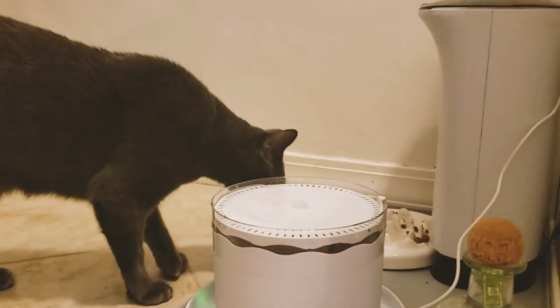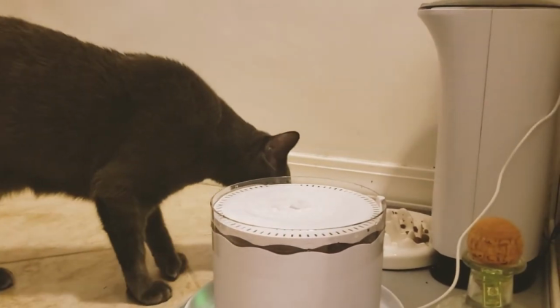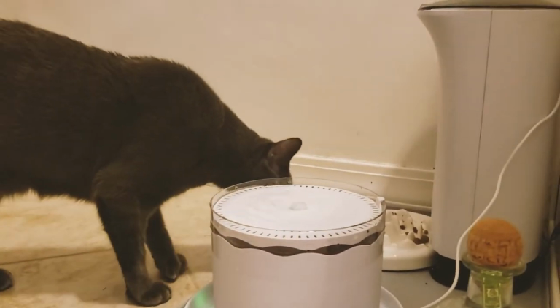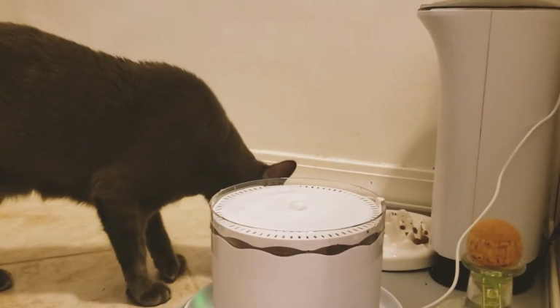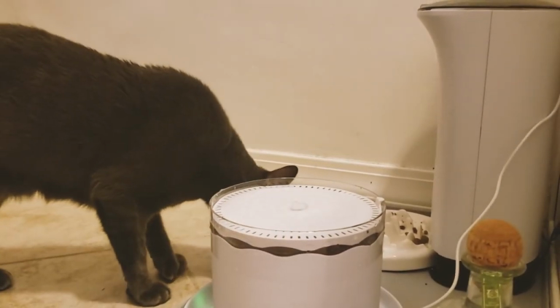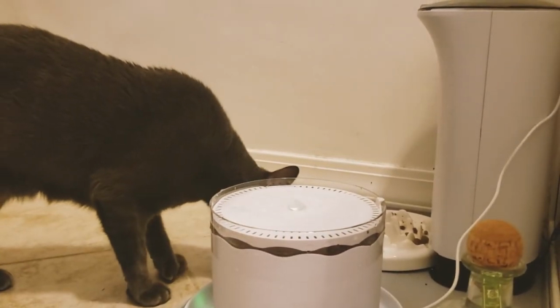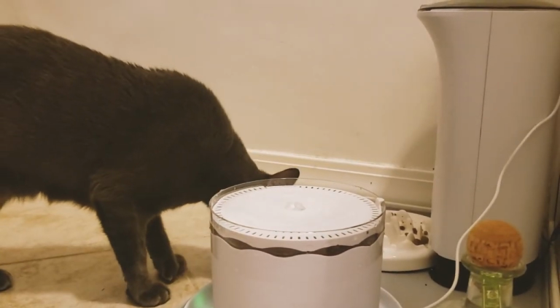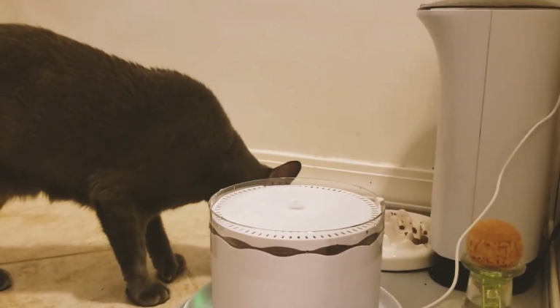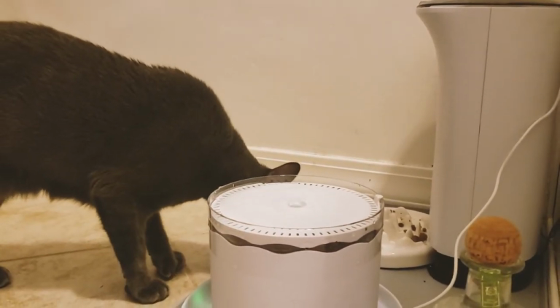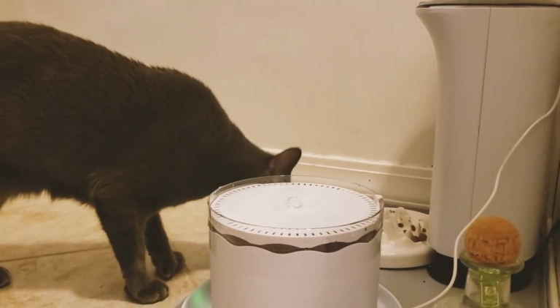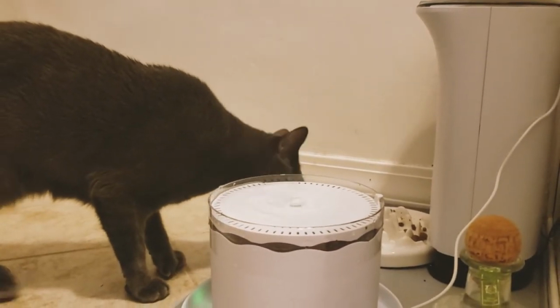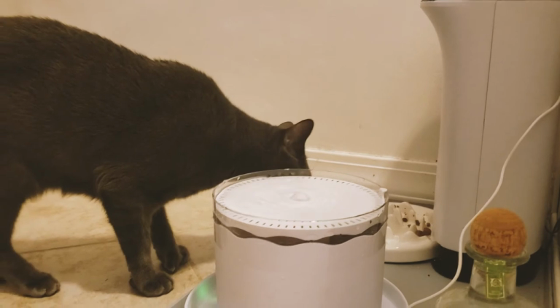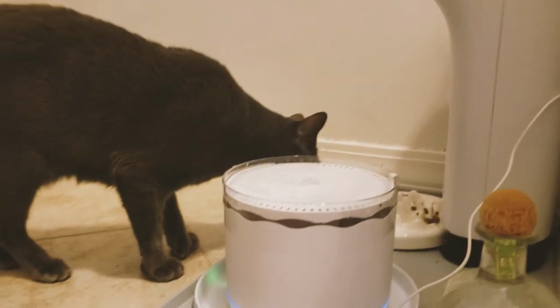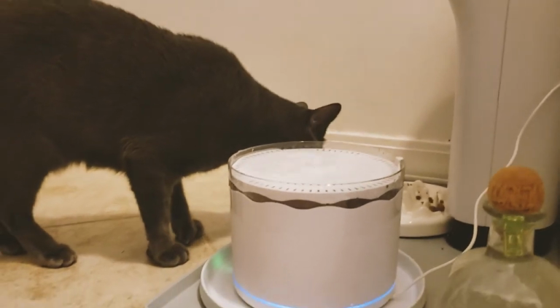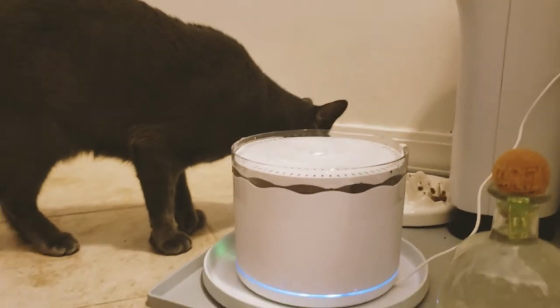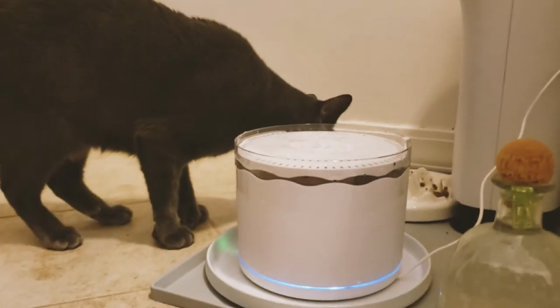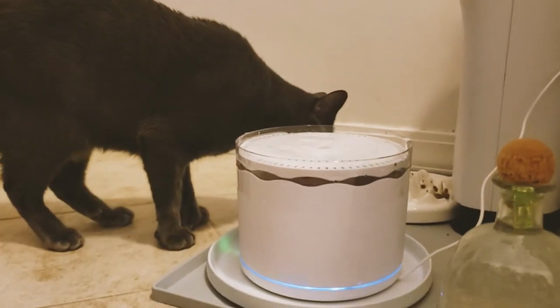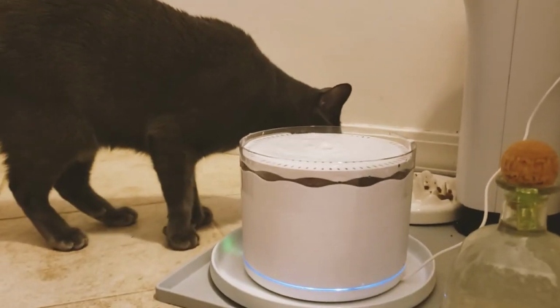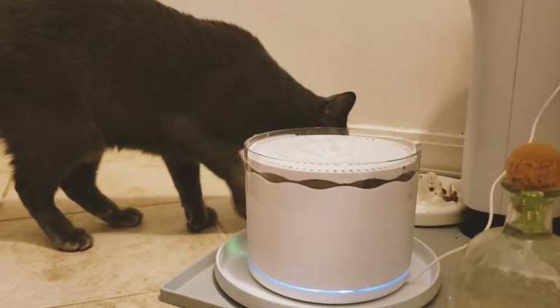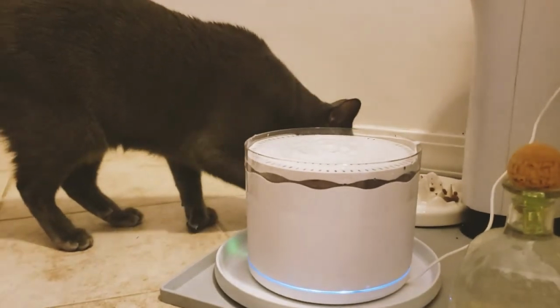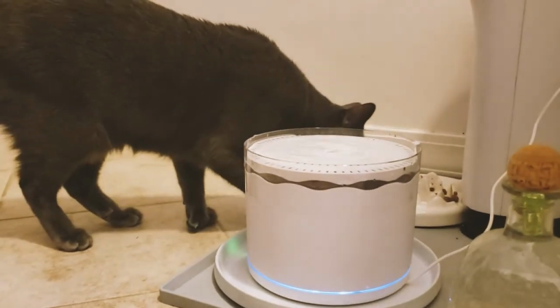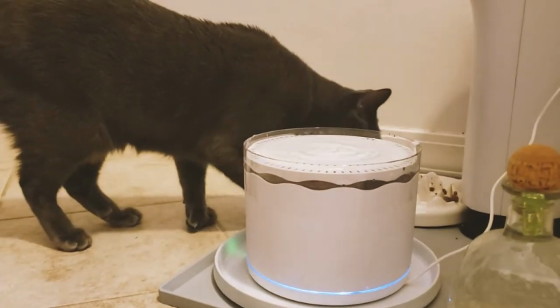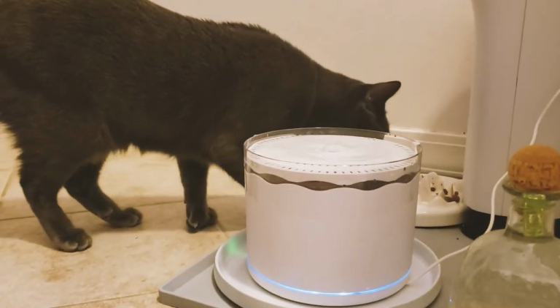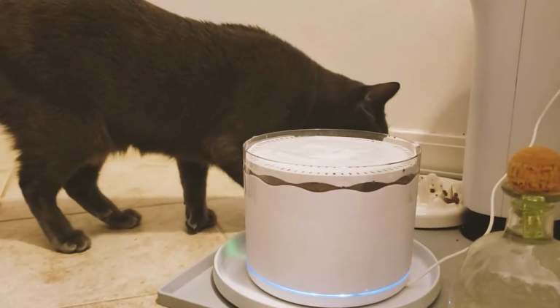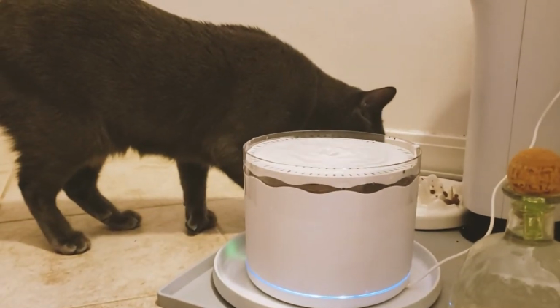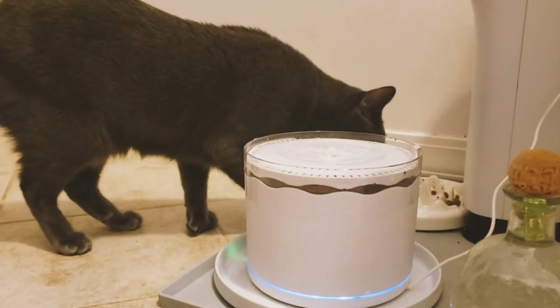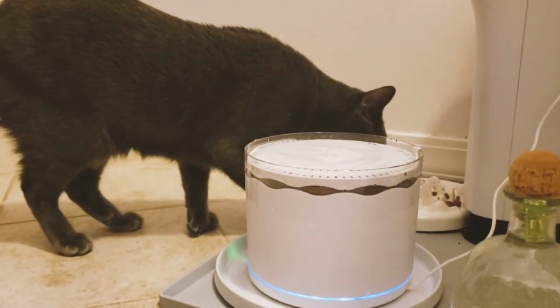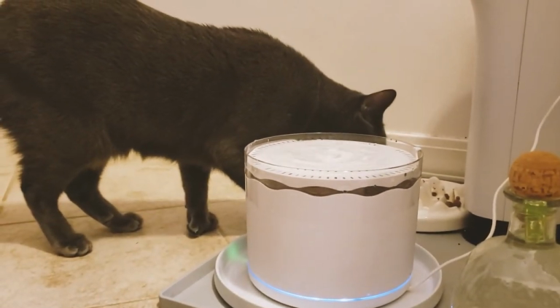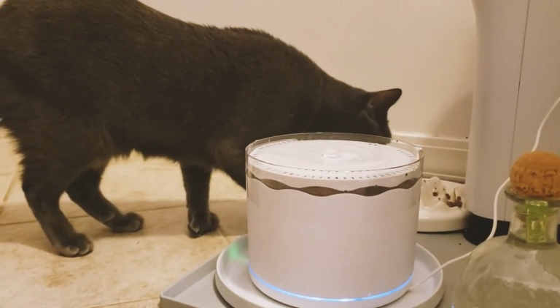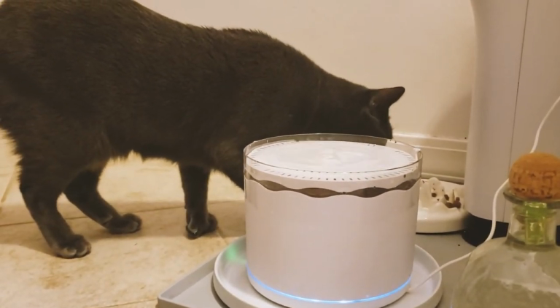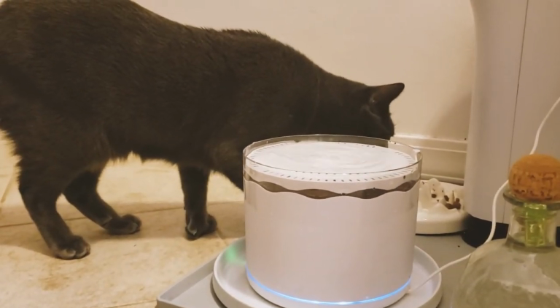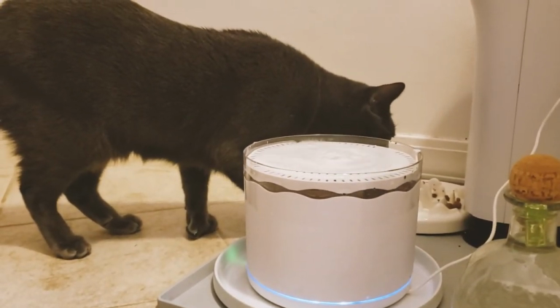Henry's water fountain broke recently, so we had to get him a new one. I really like this one because it has a five-step filtration system.